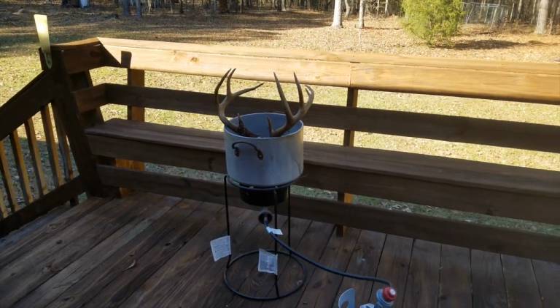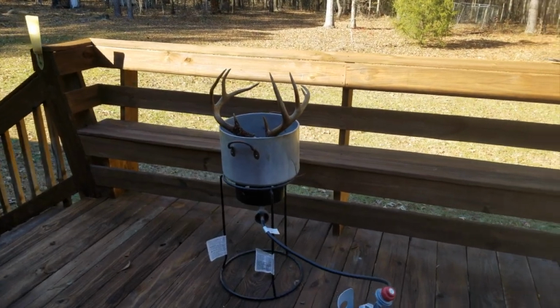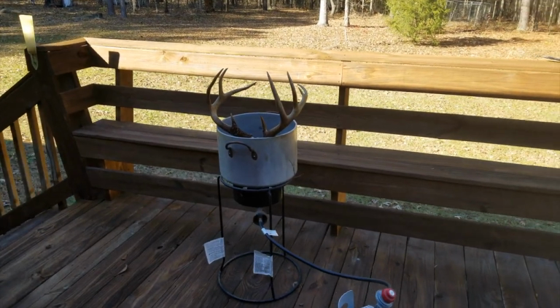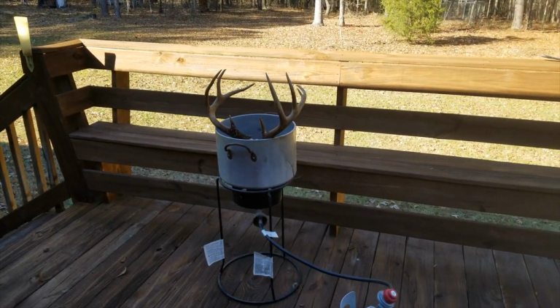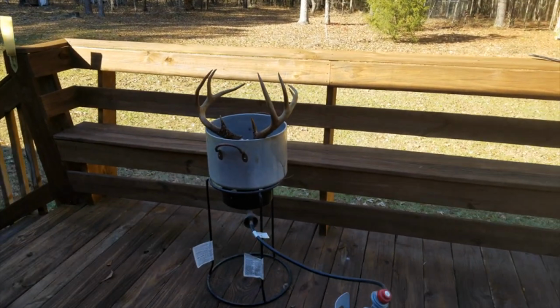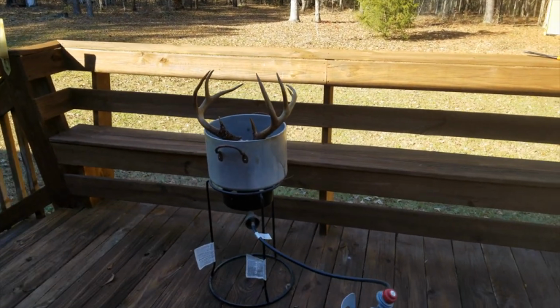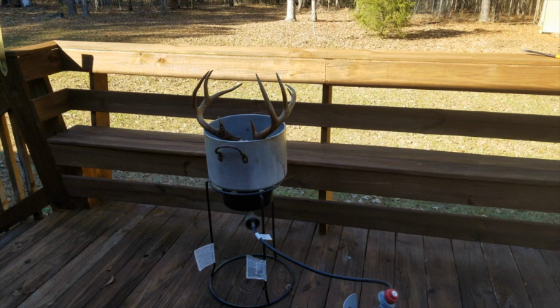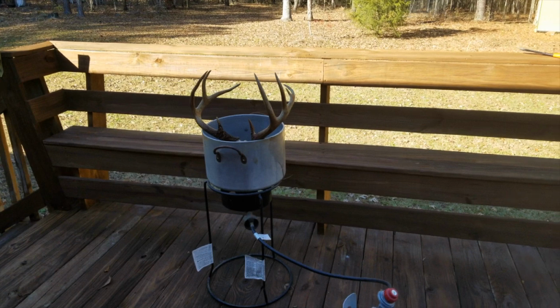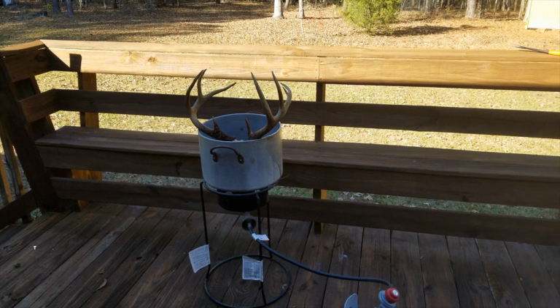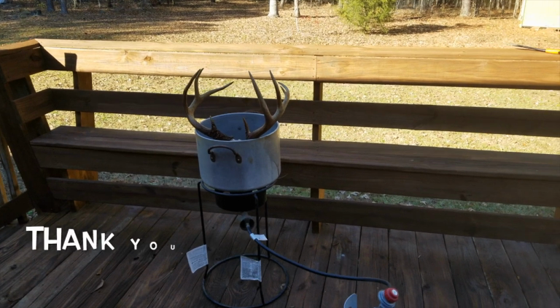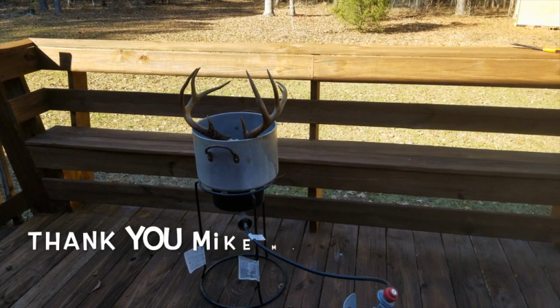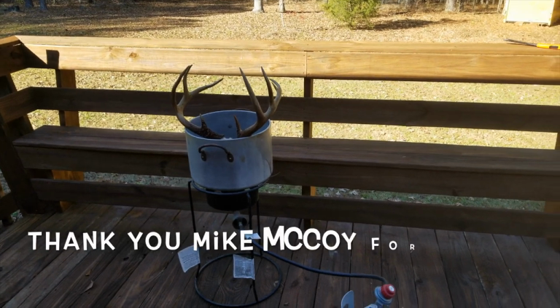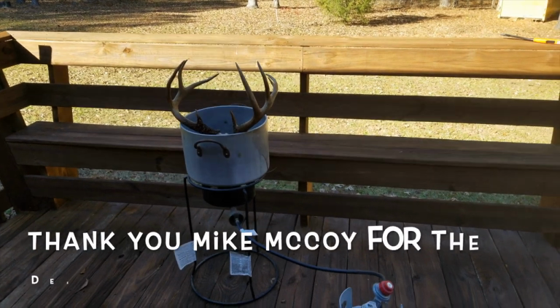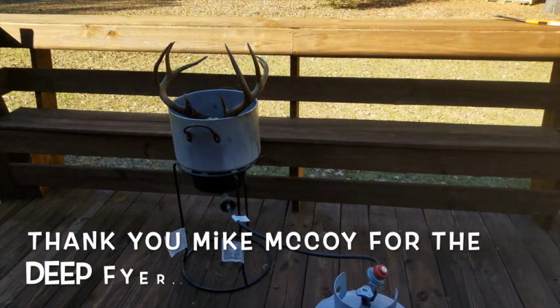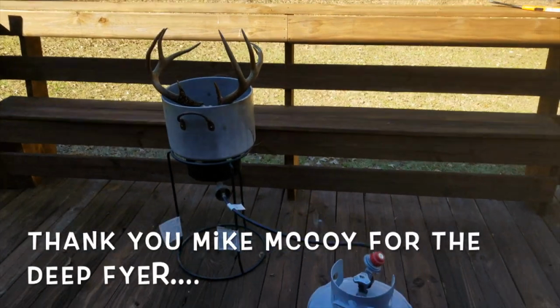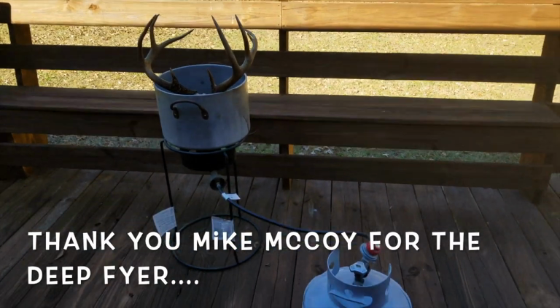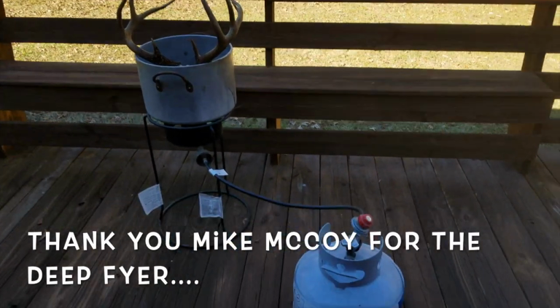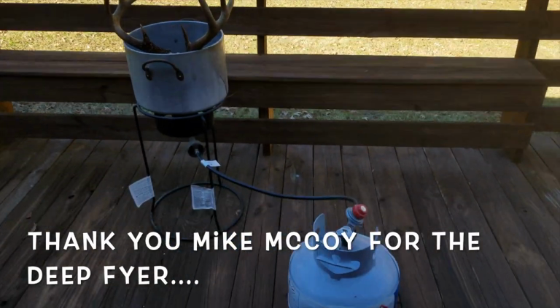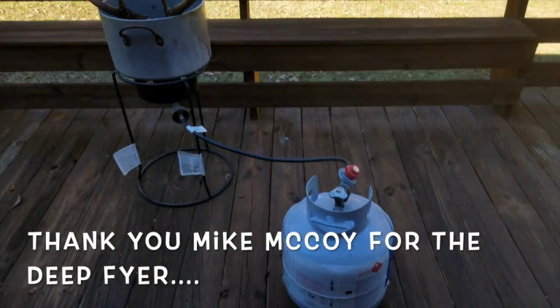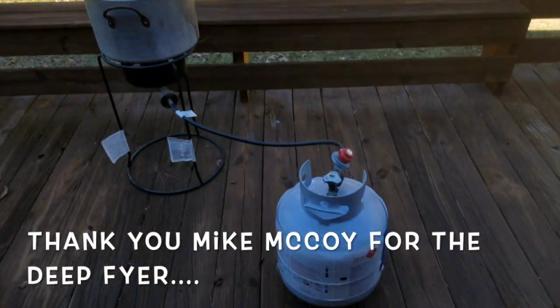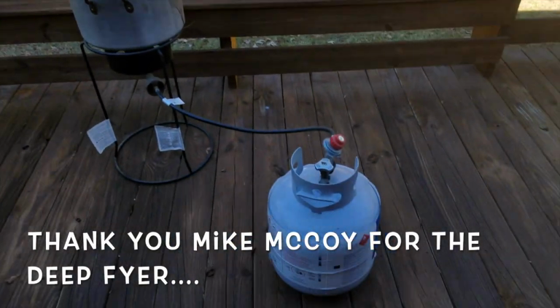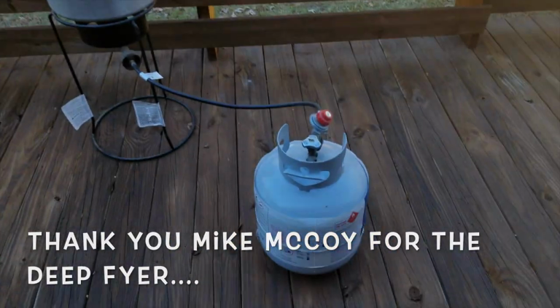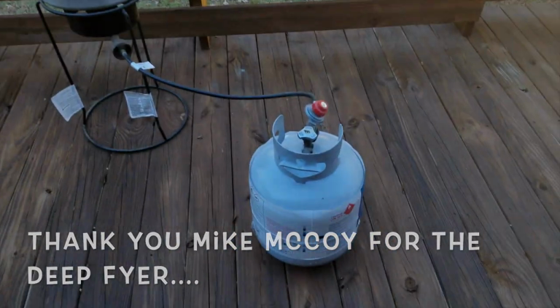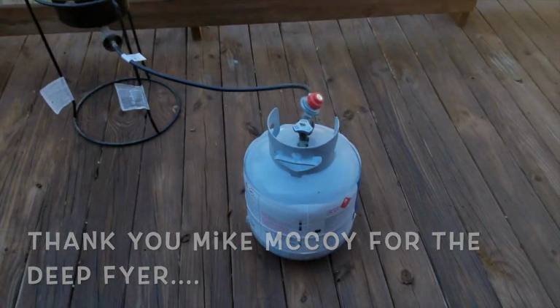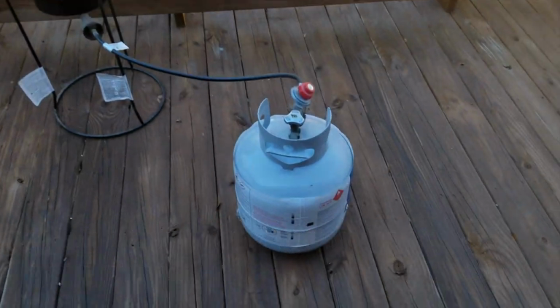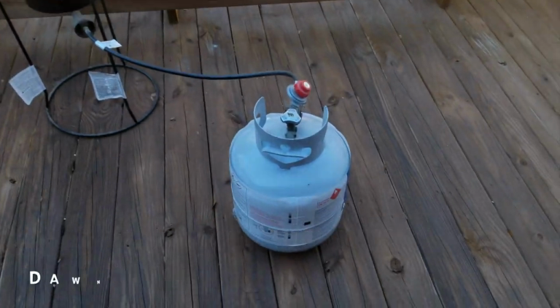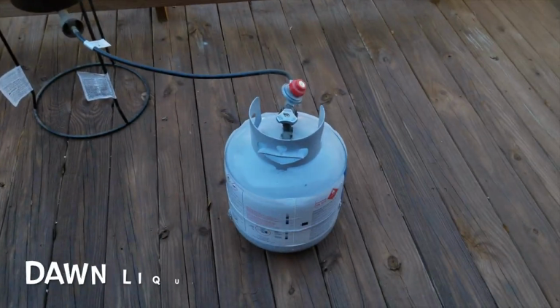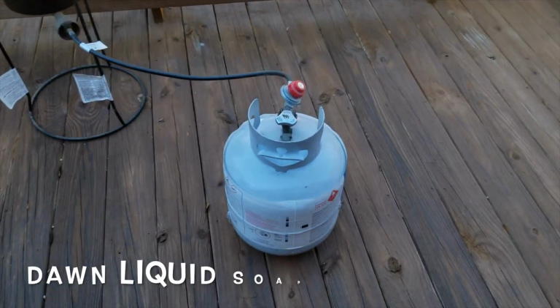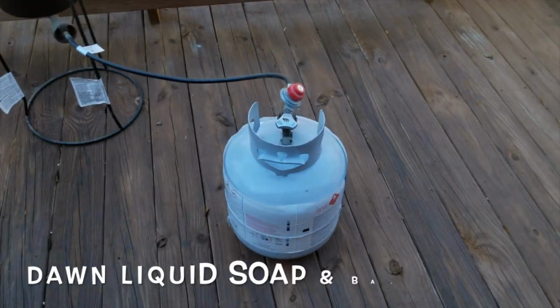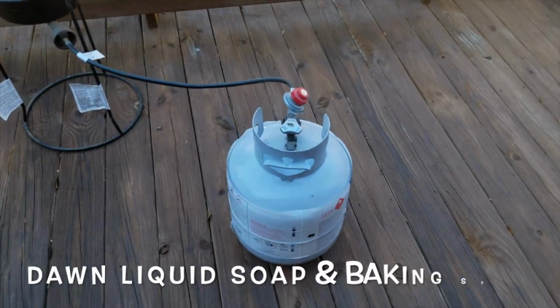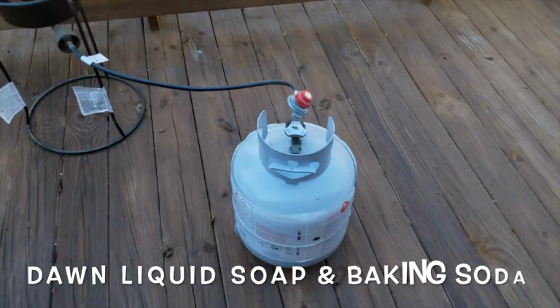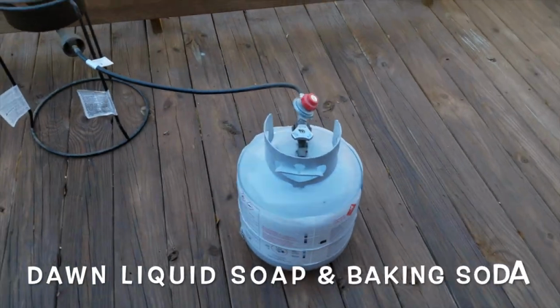This is what I borrowed from Mike. What you're going to do is get you some Dawn and some baking soda.